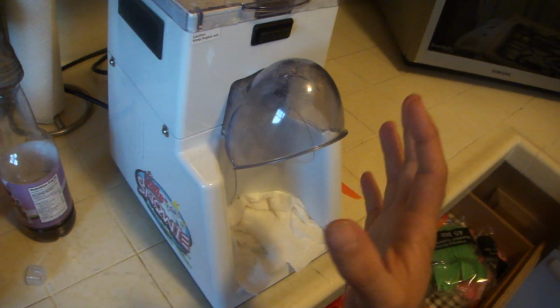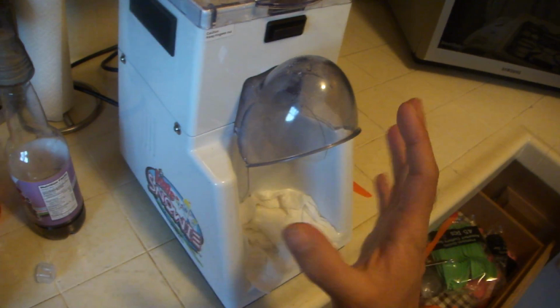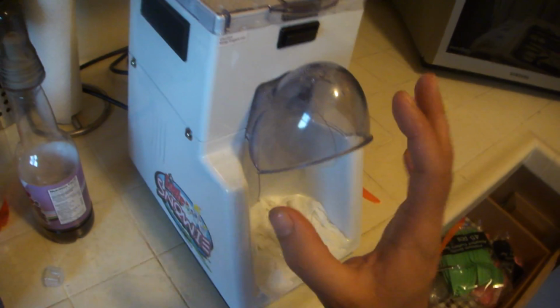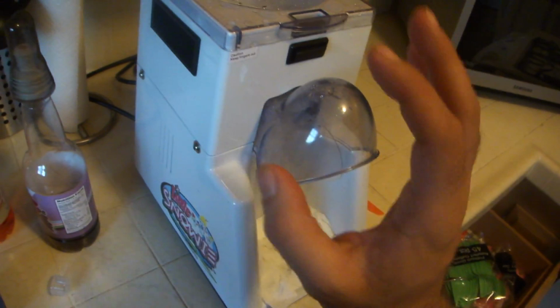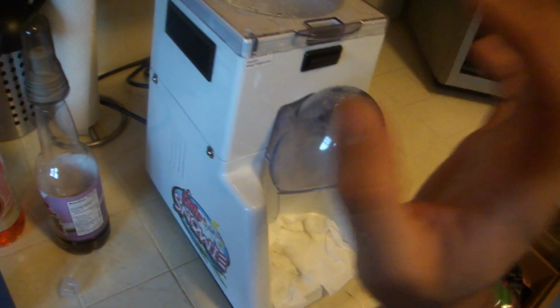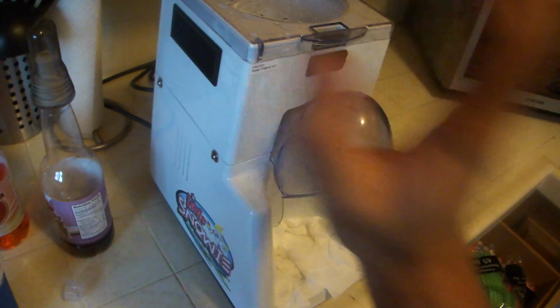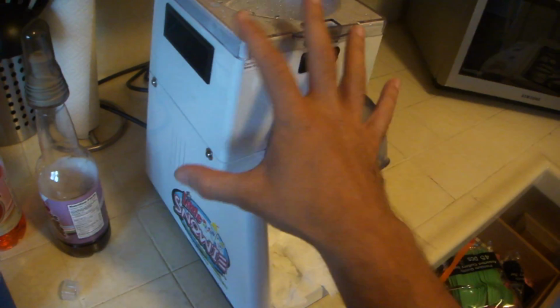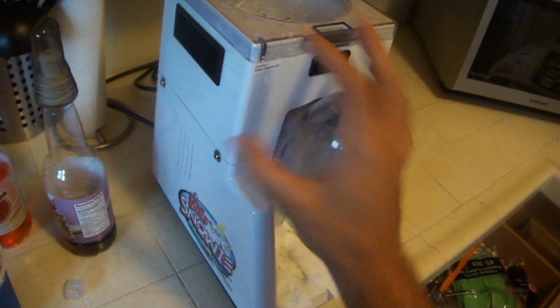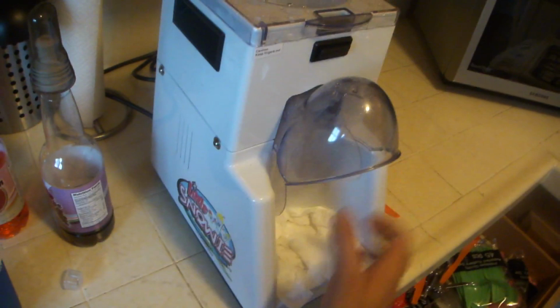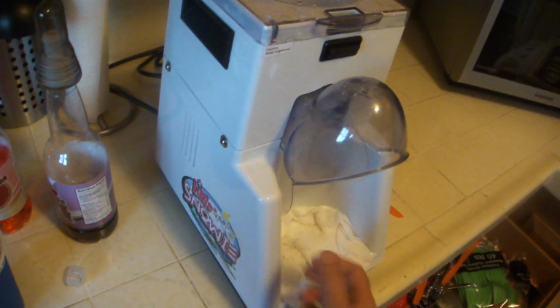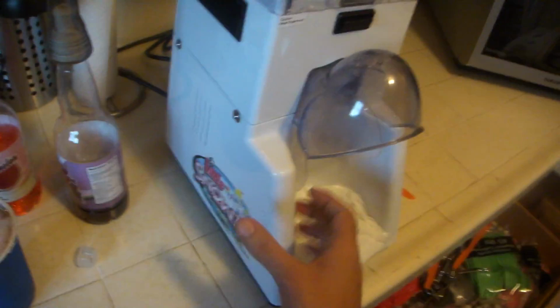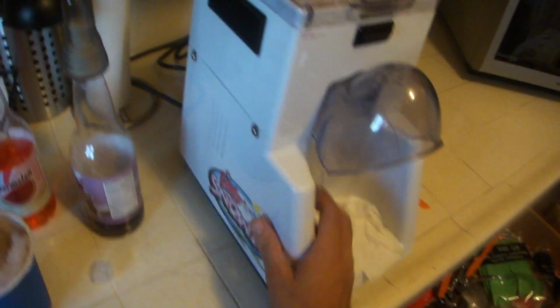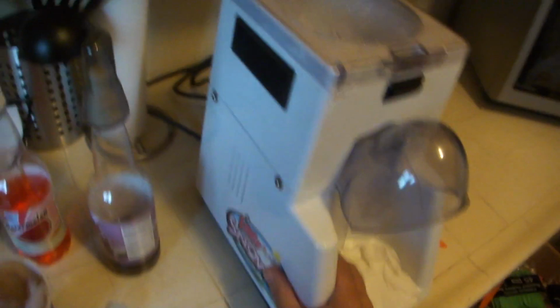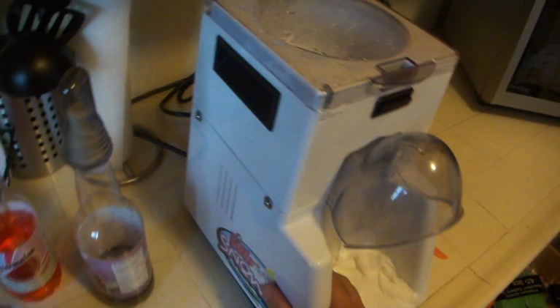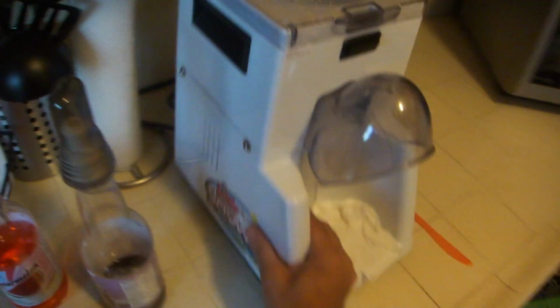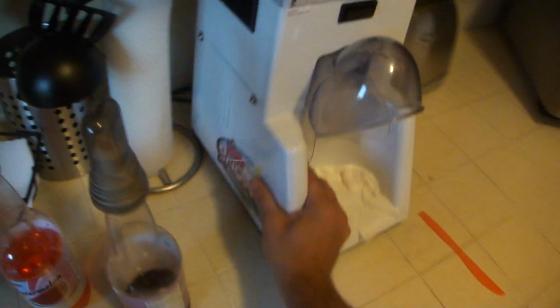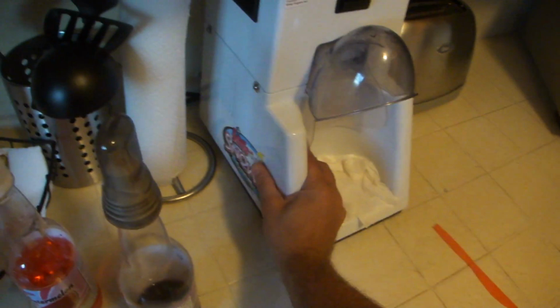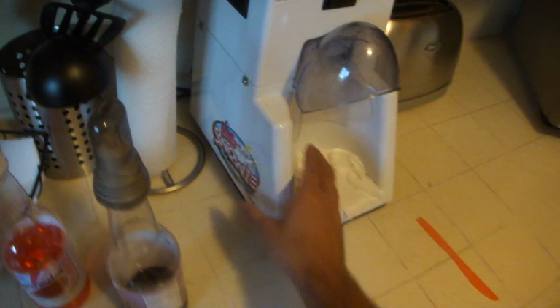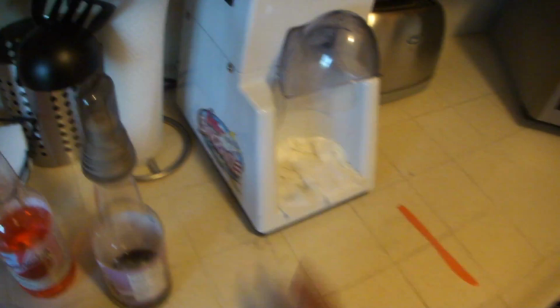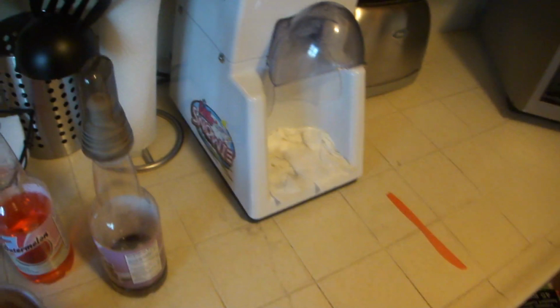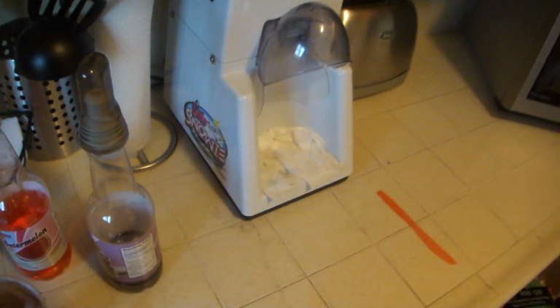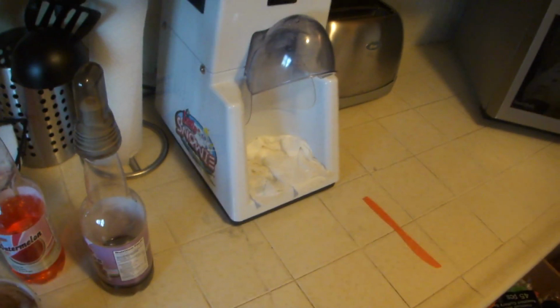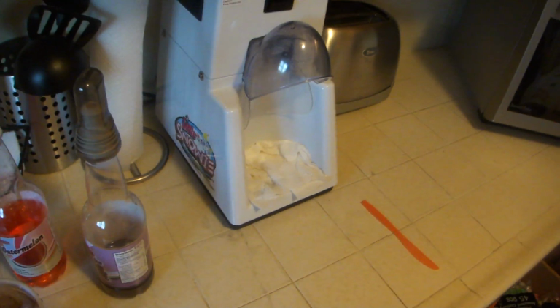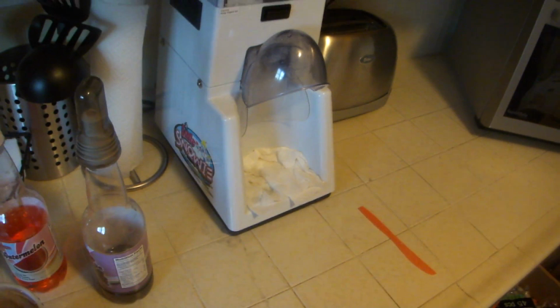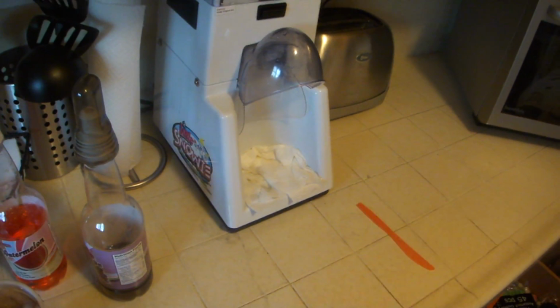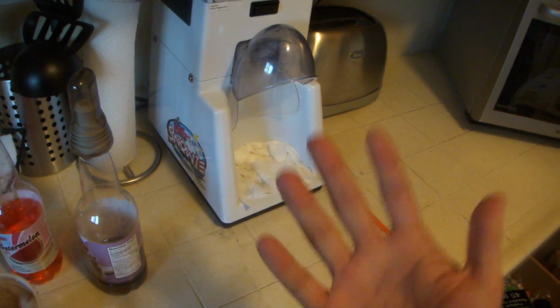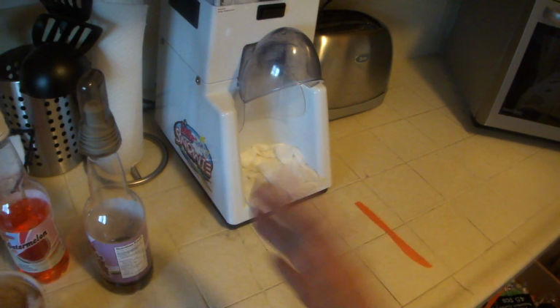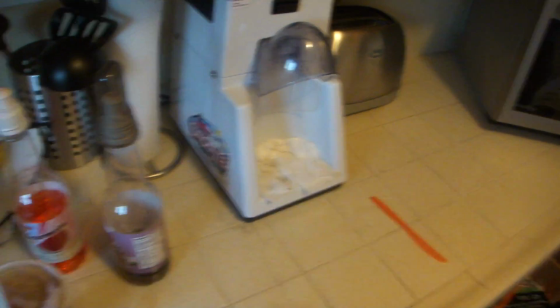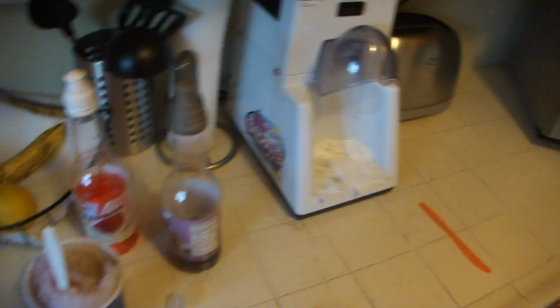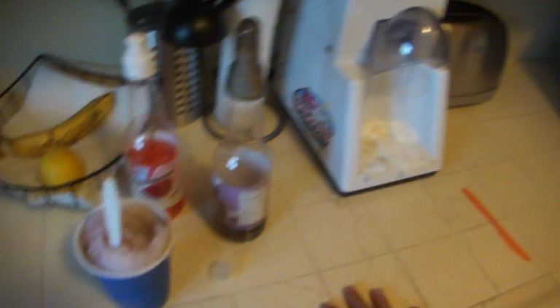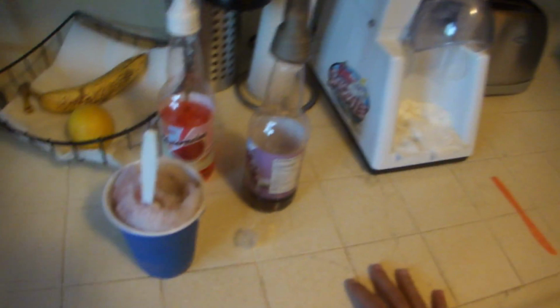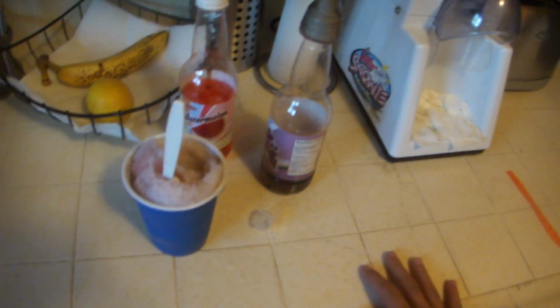Other than that, cleaning's easy. That's how you clean it, because it's just water.